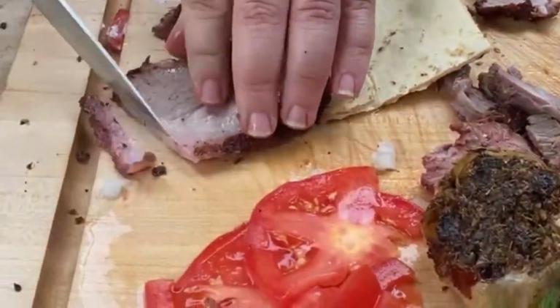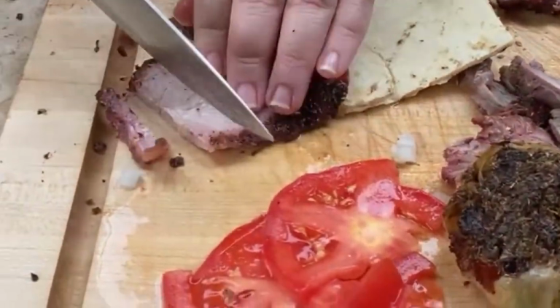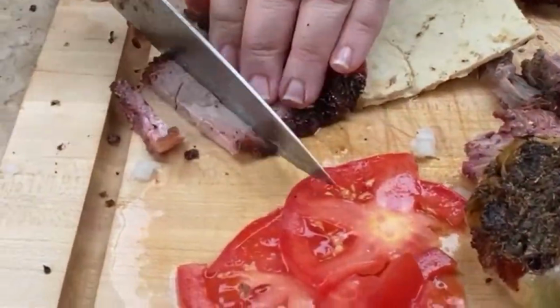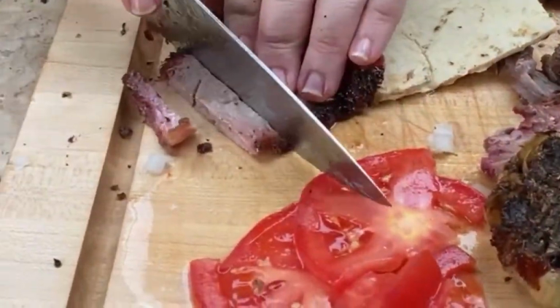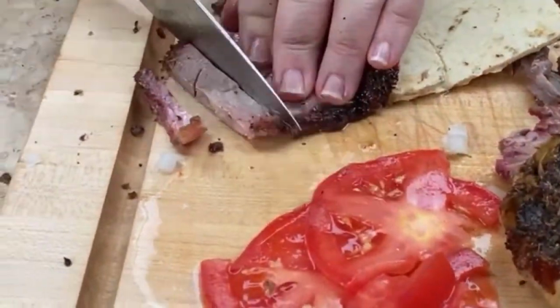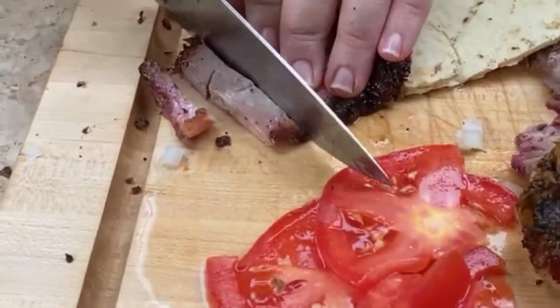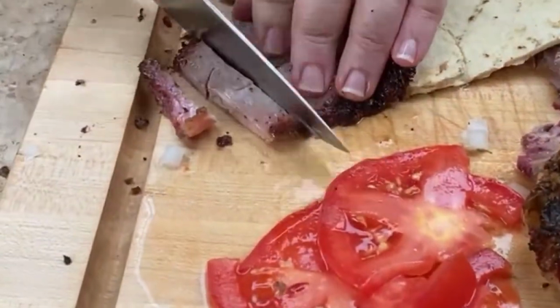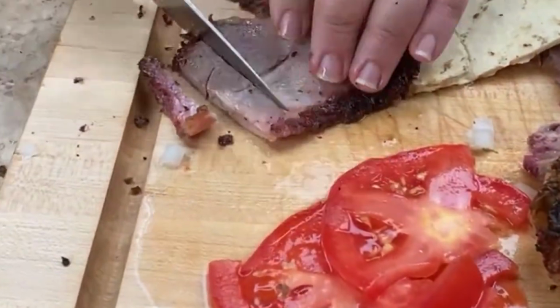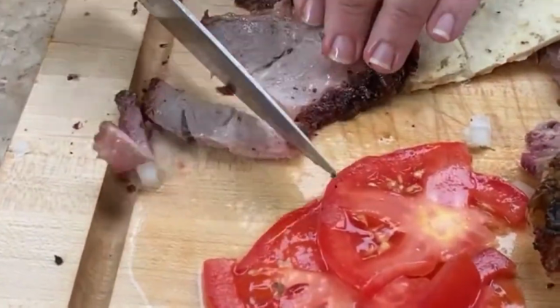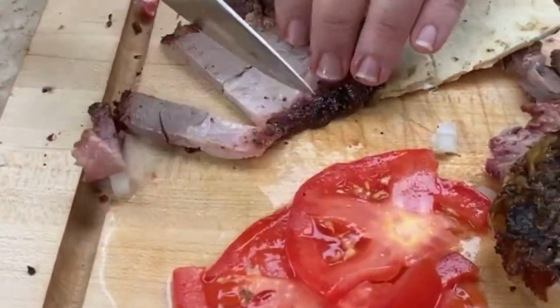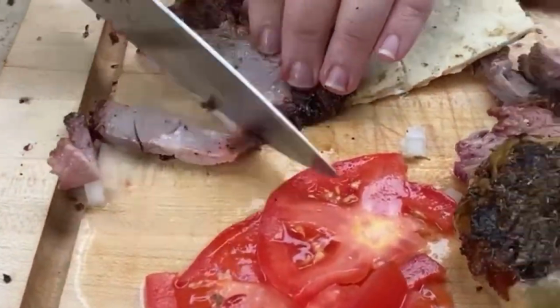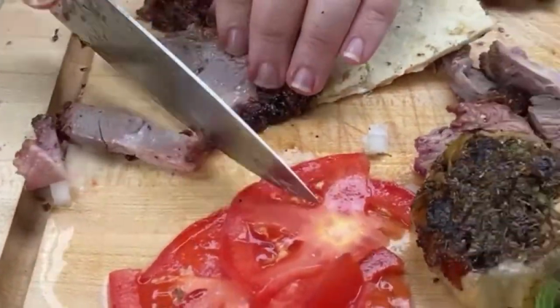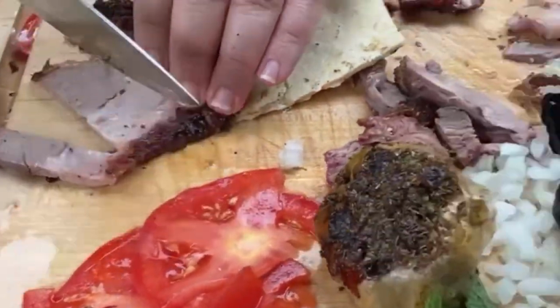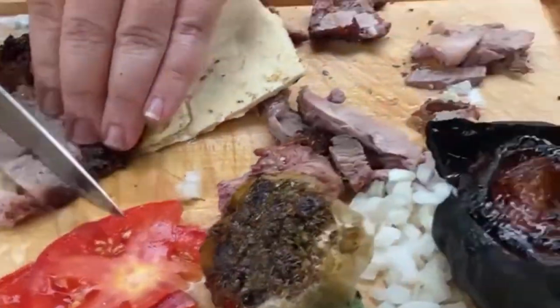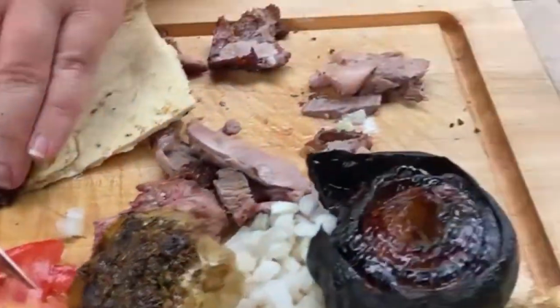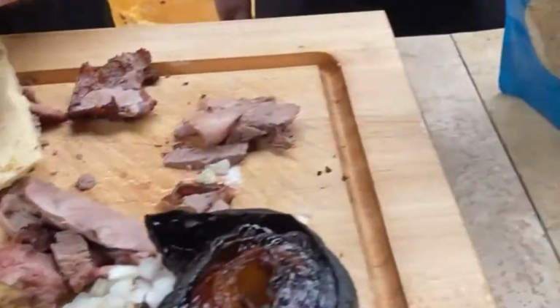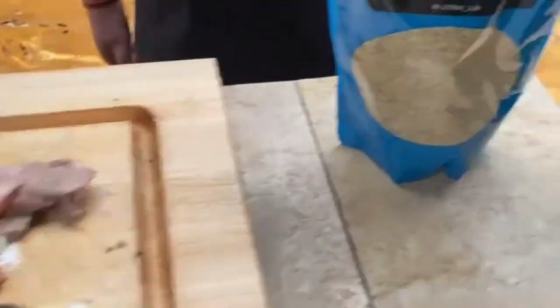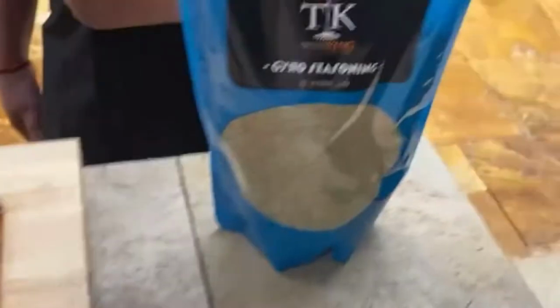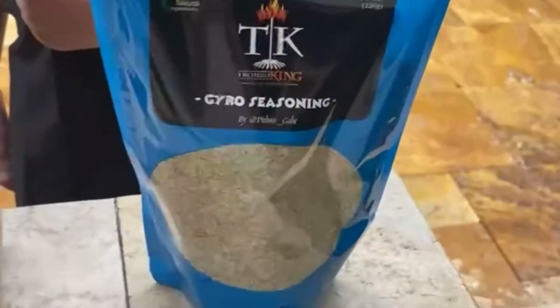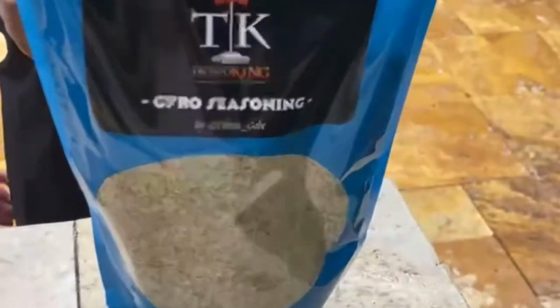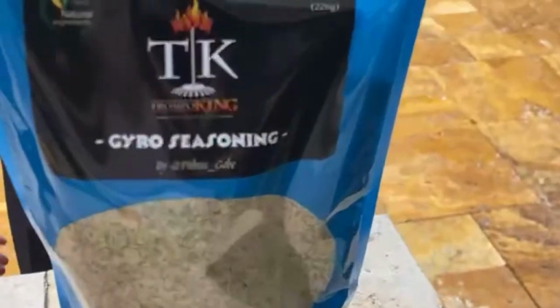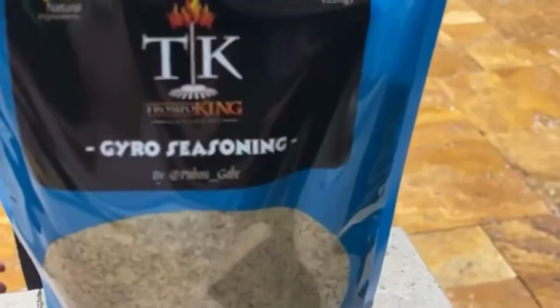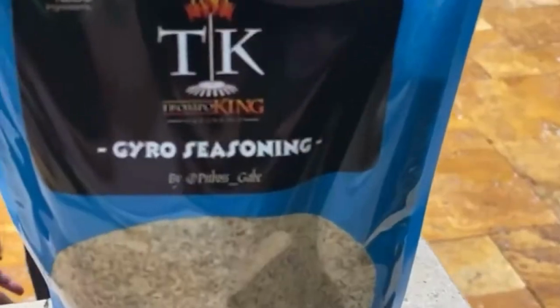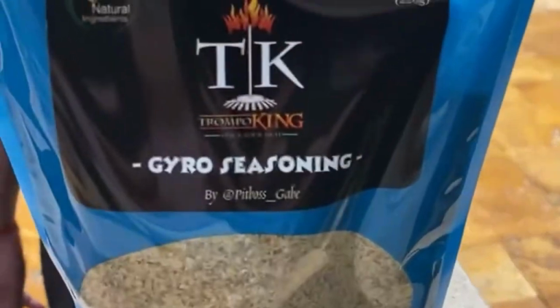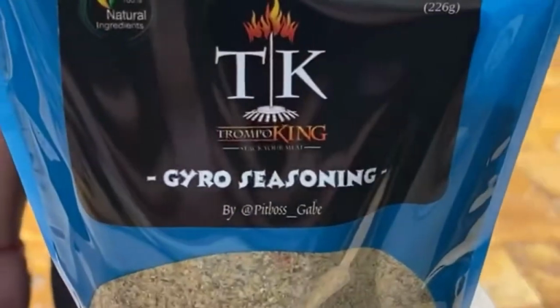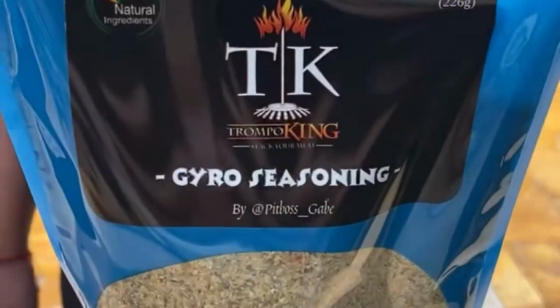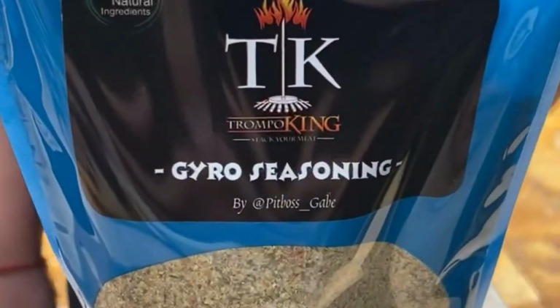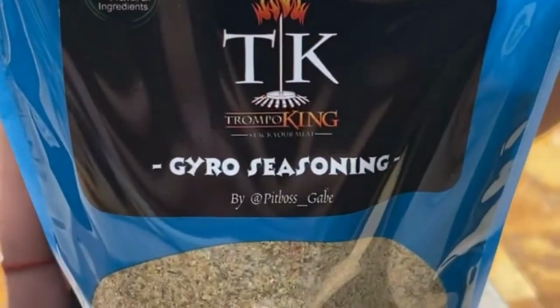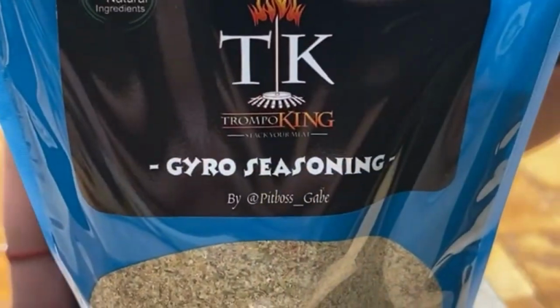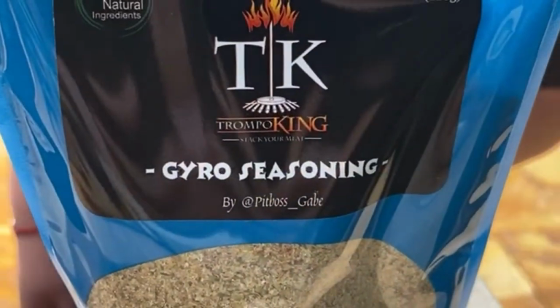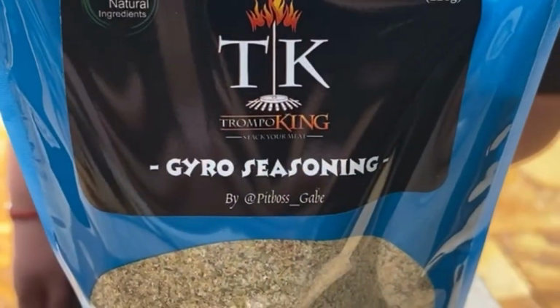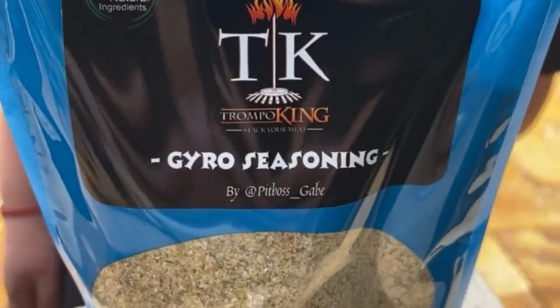It's just delicious. That's the seasoning.